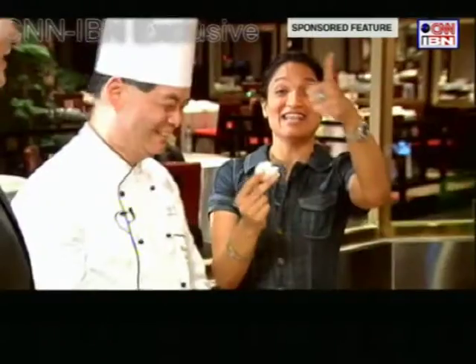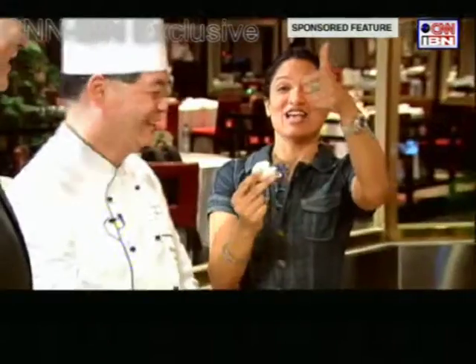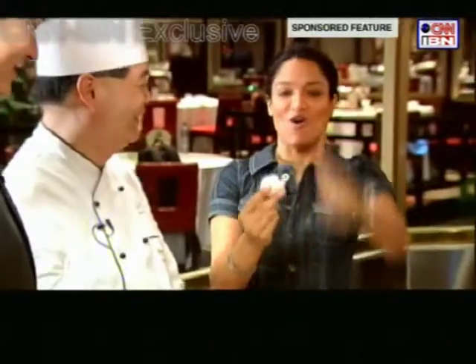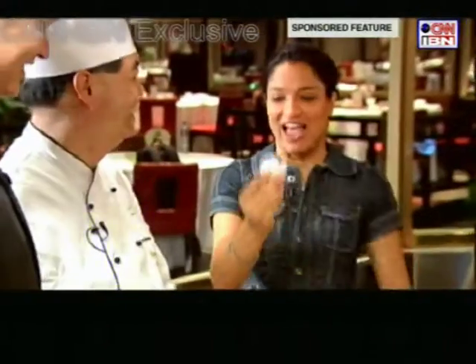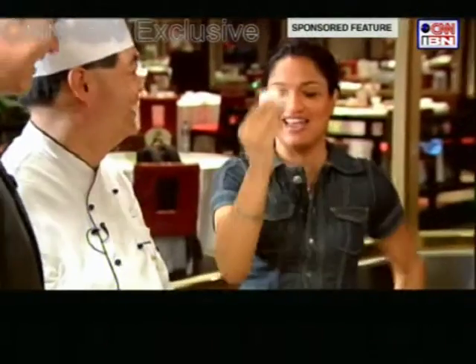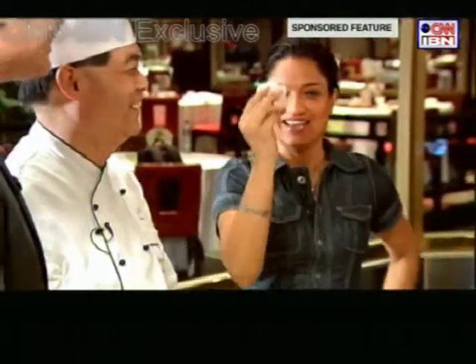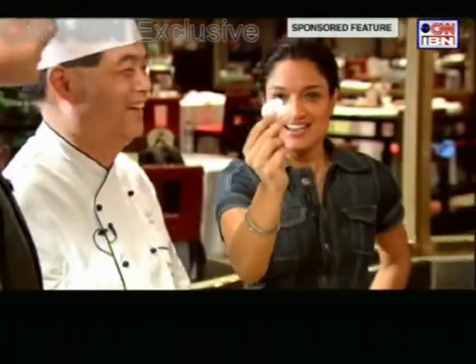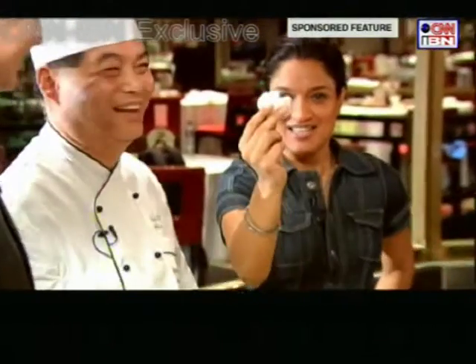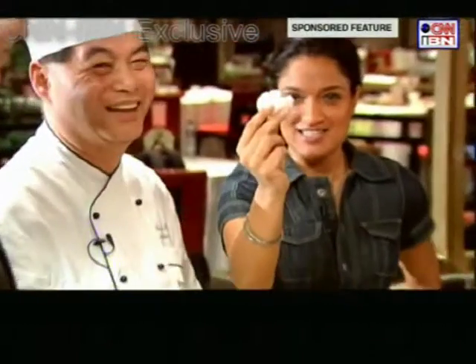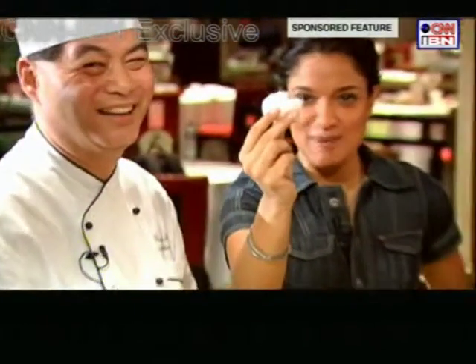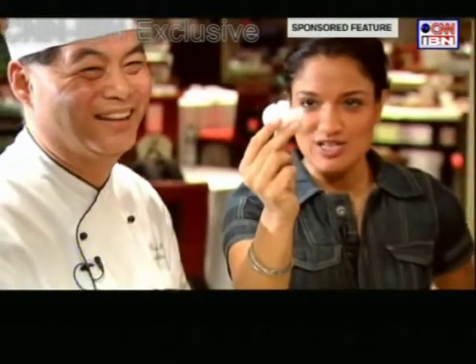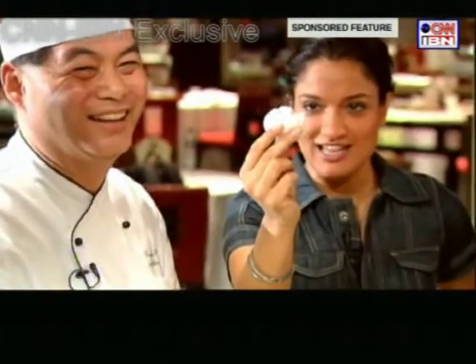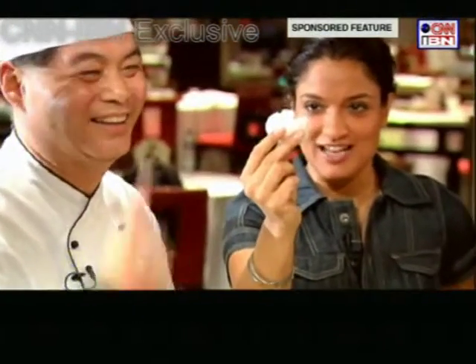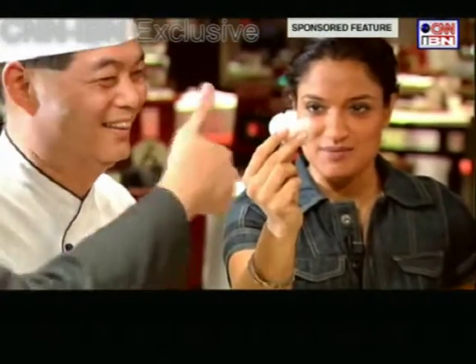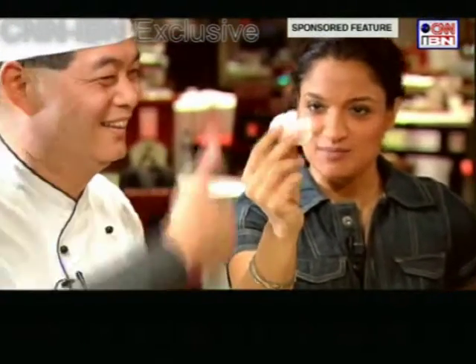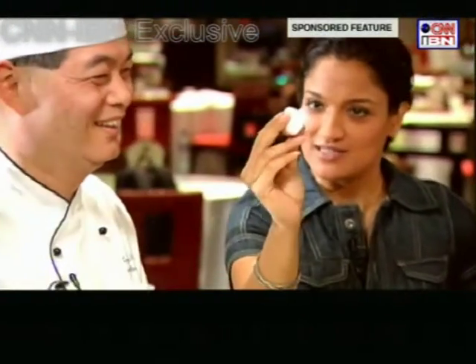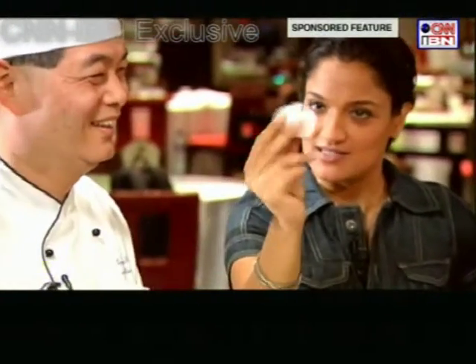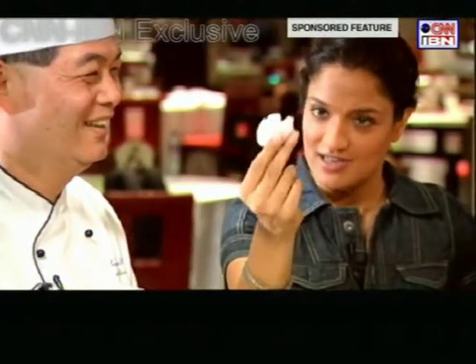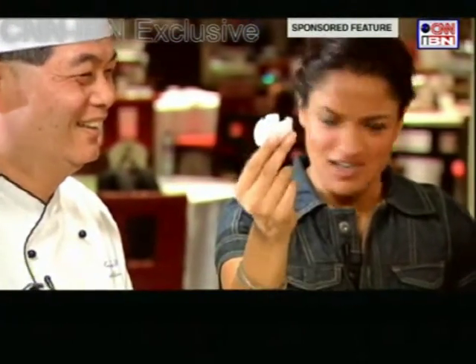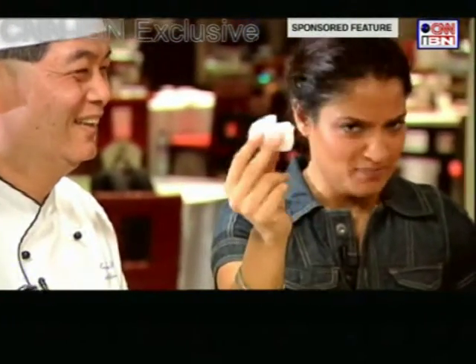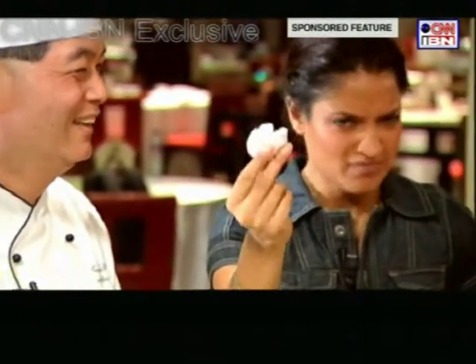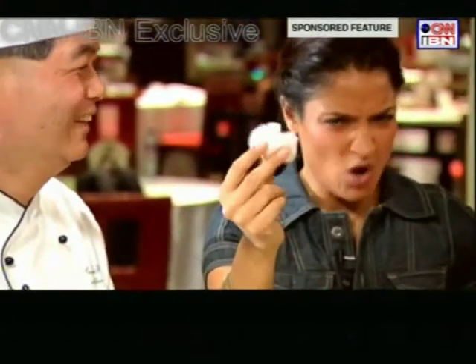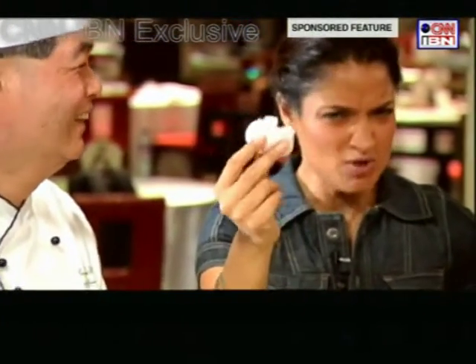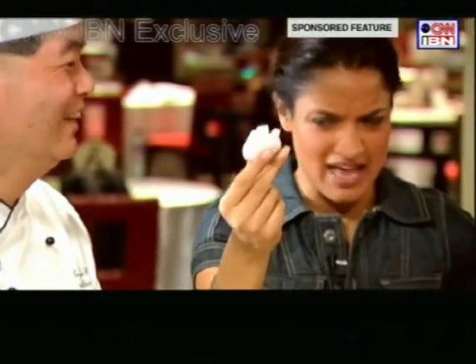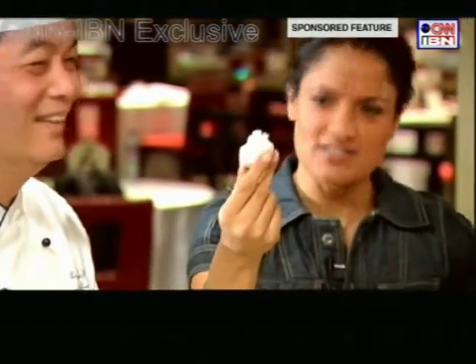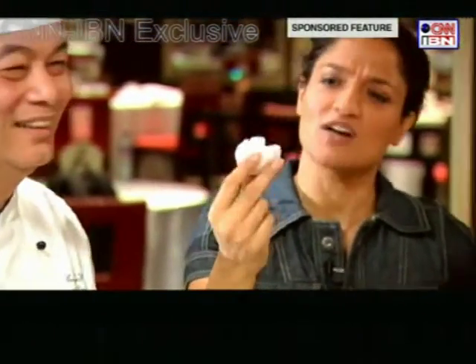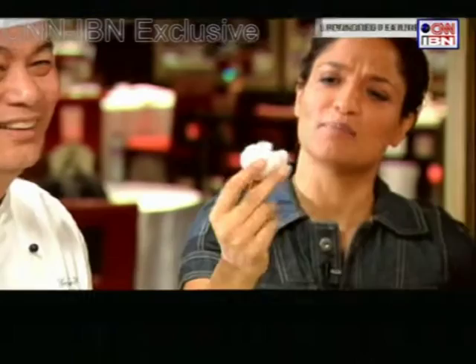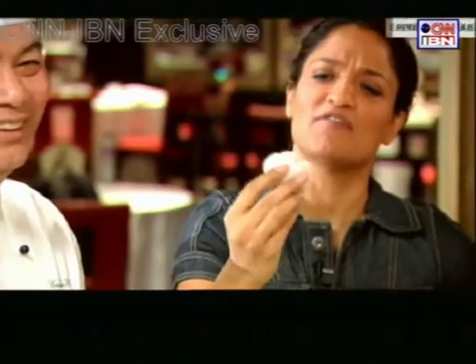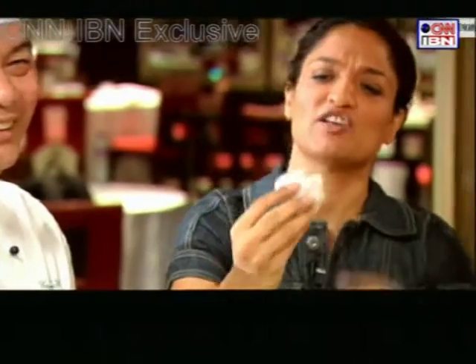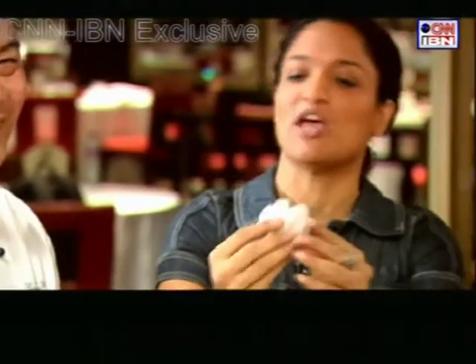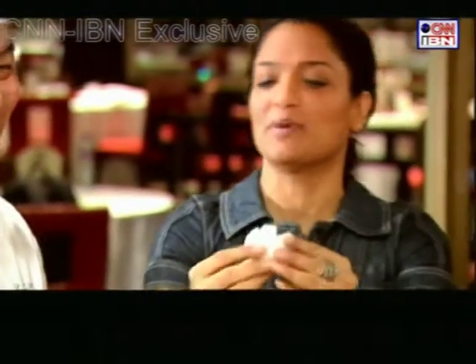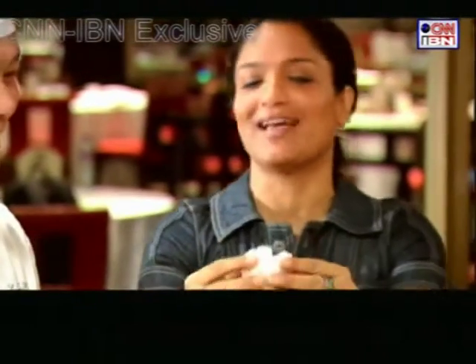He says okay. This is the special Sandhya dimsum. It is almost there. It's not the perfect shape, but then.